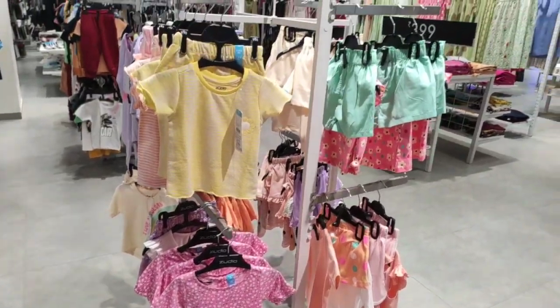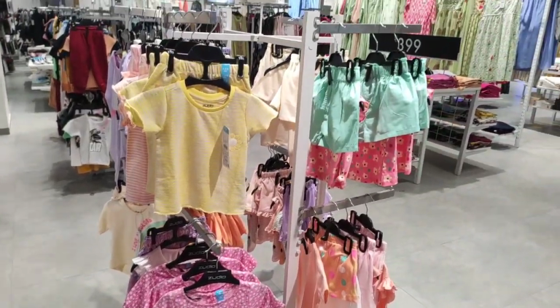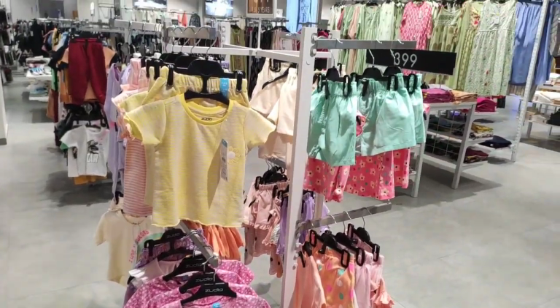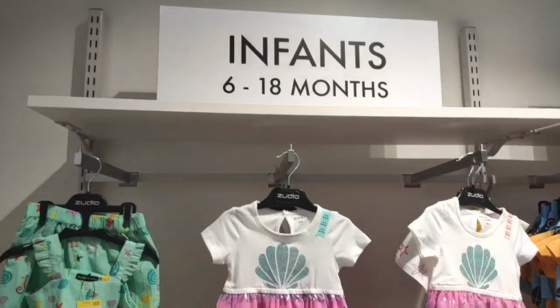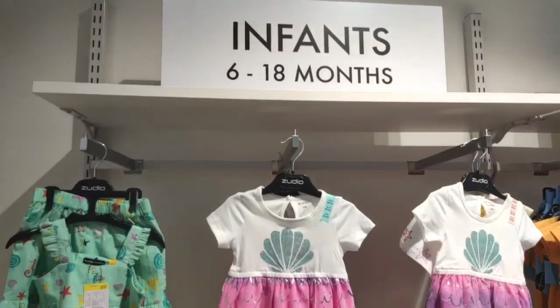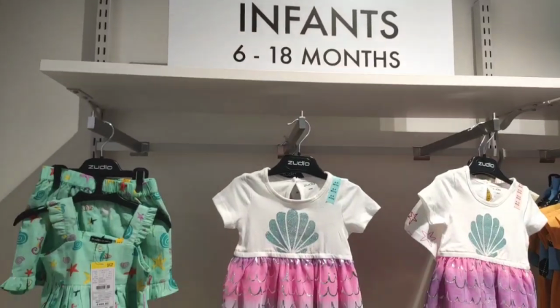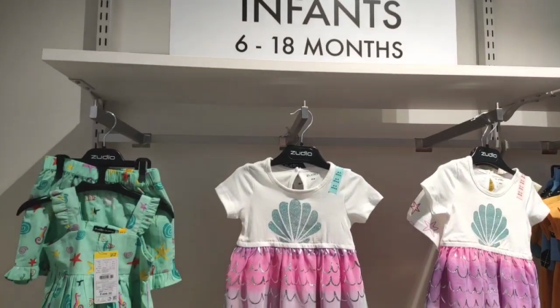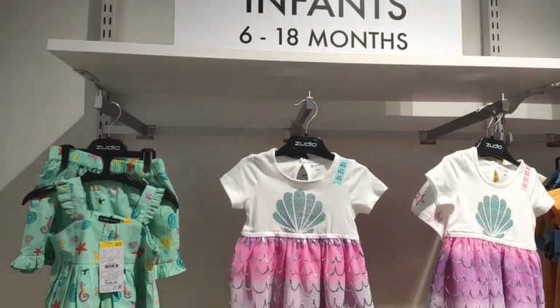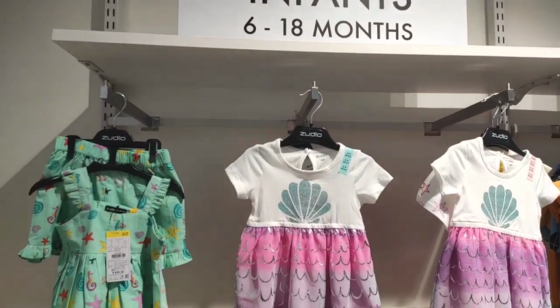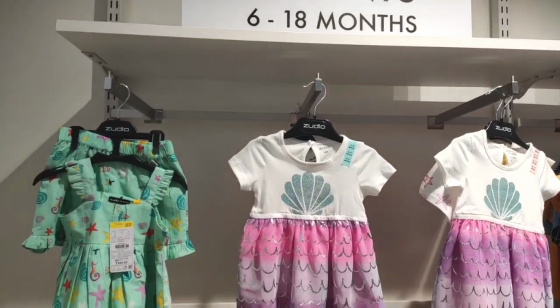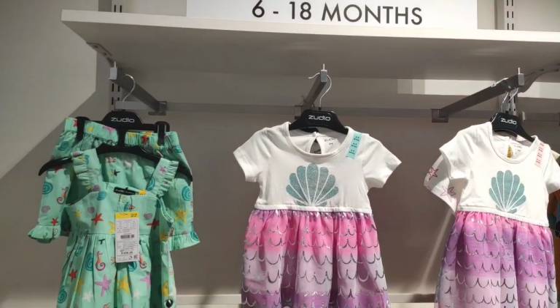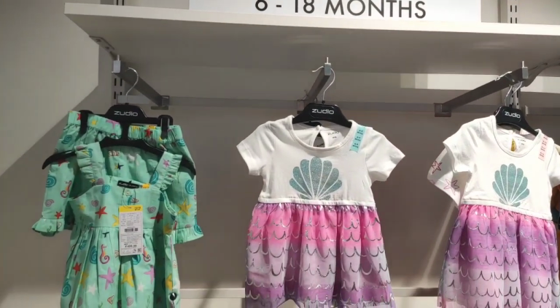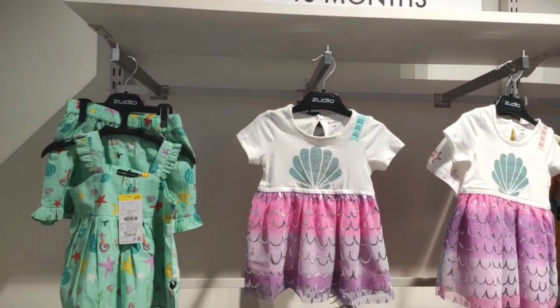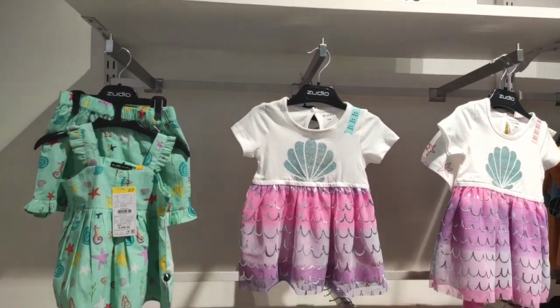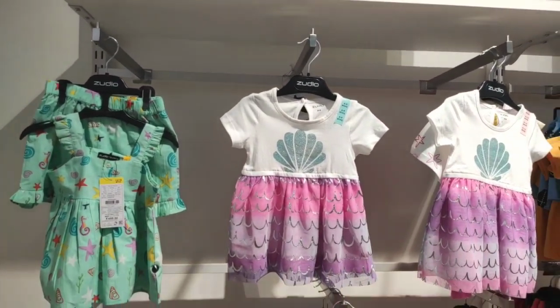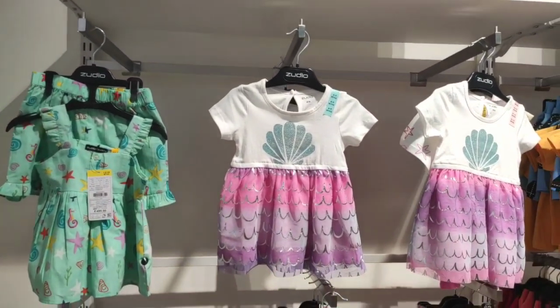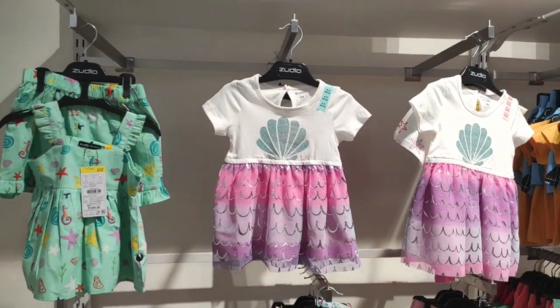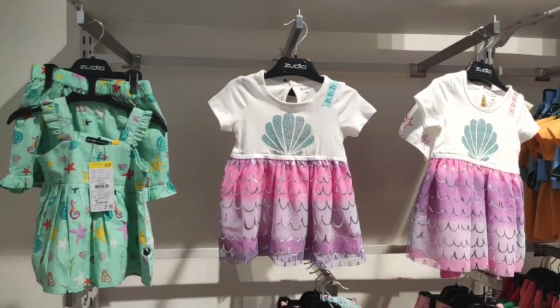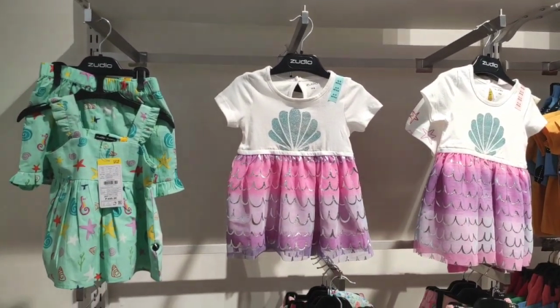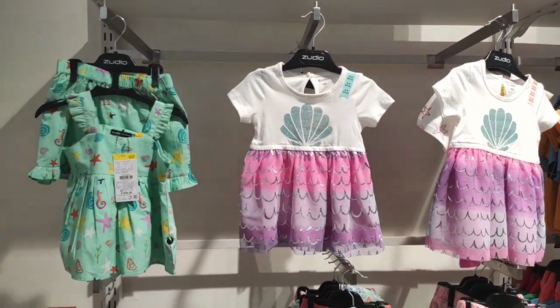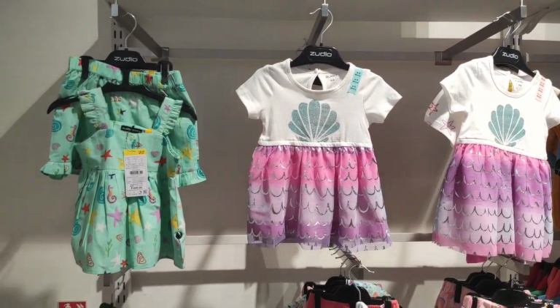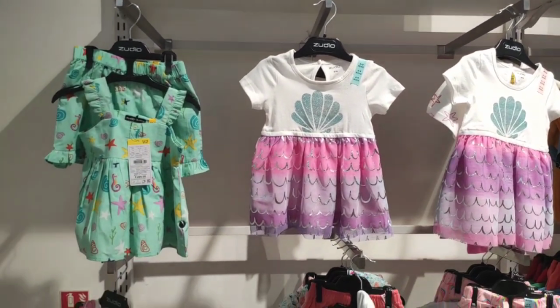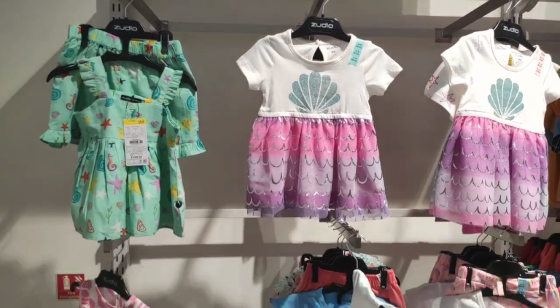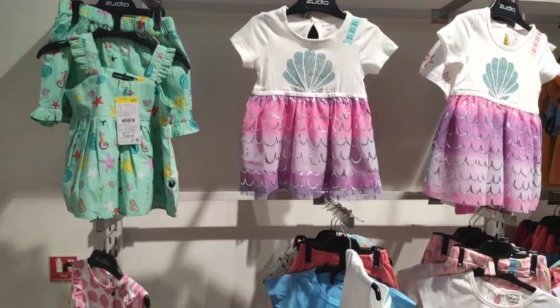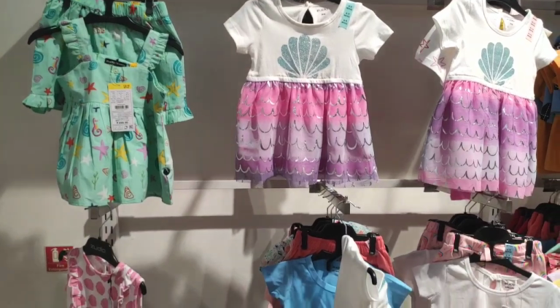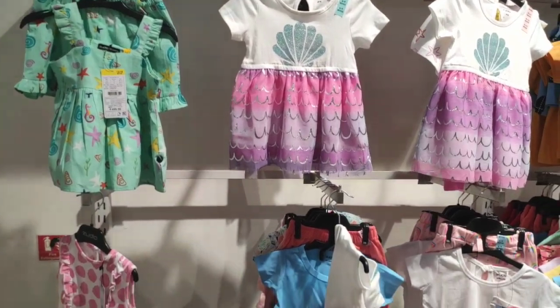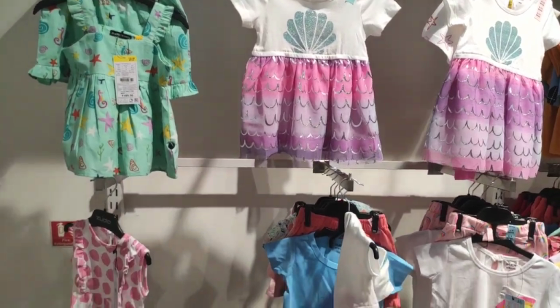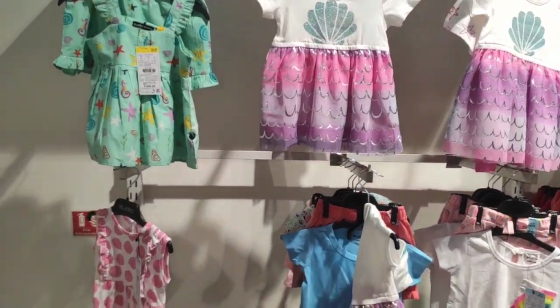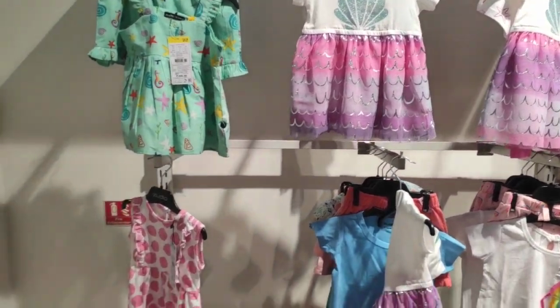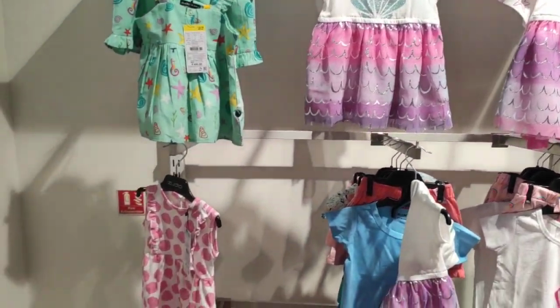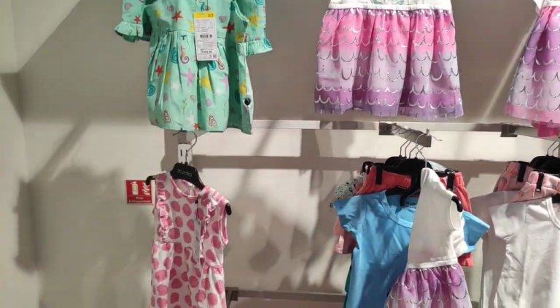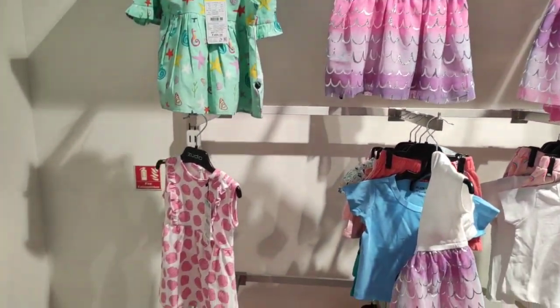Here you can see a frog print on the front — available in pink, yellow, red, green, and powder blue. Oh my god, what a color combination!